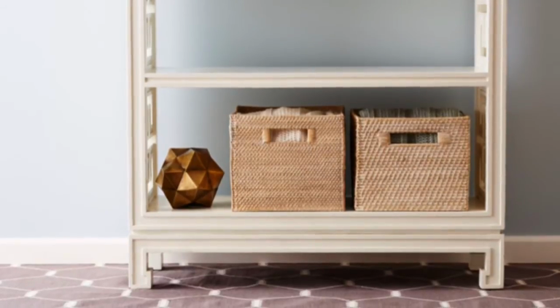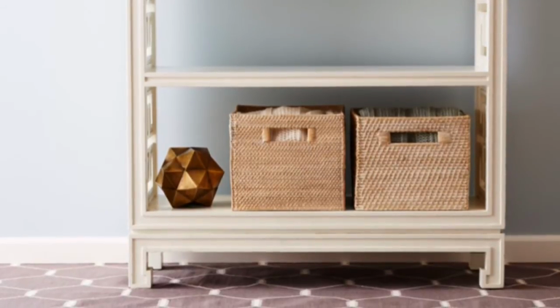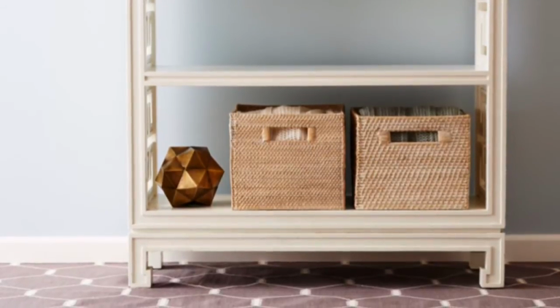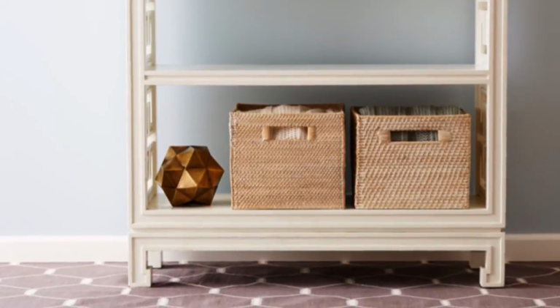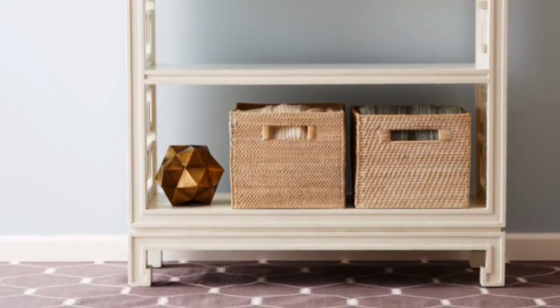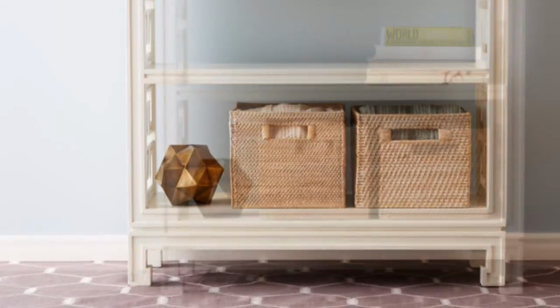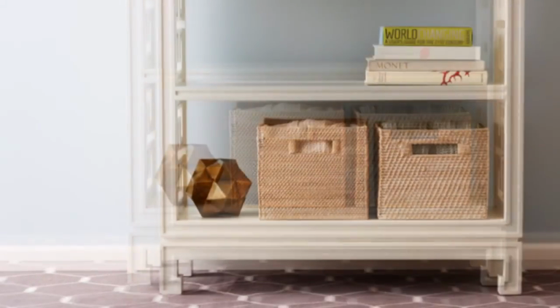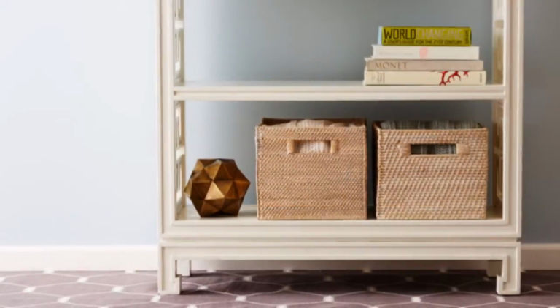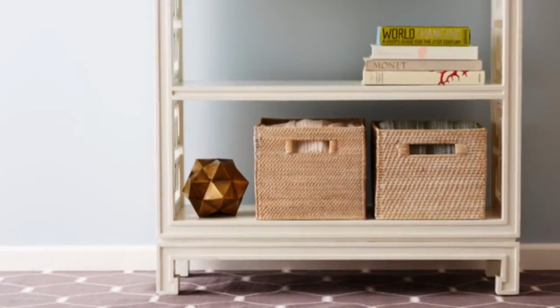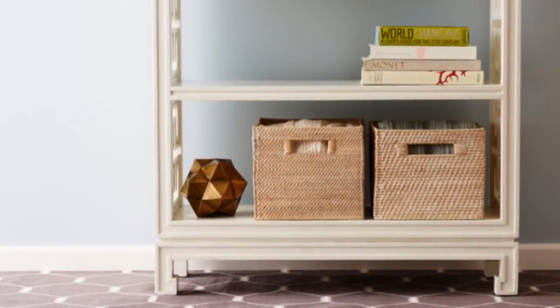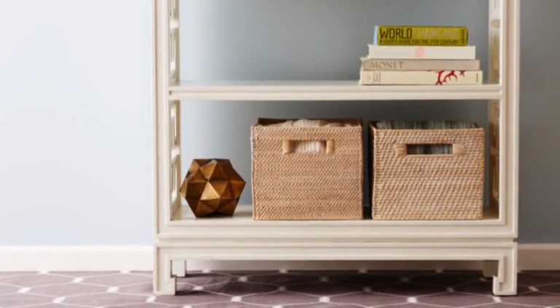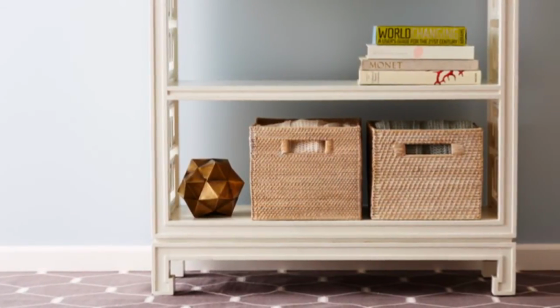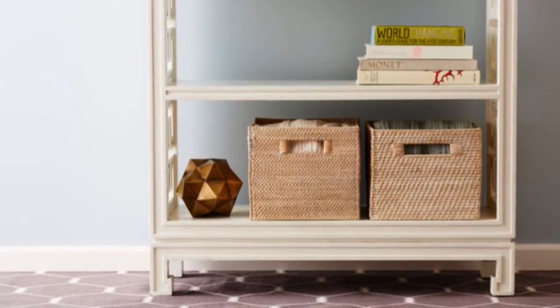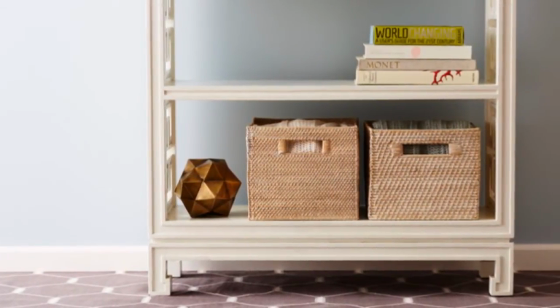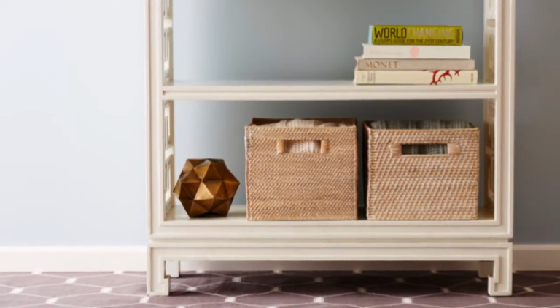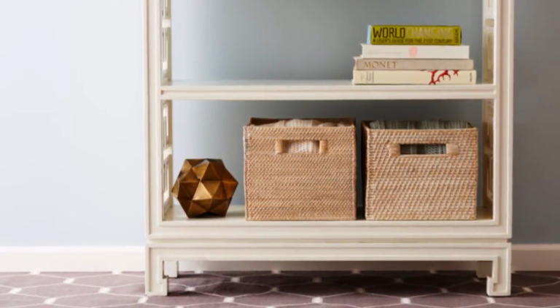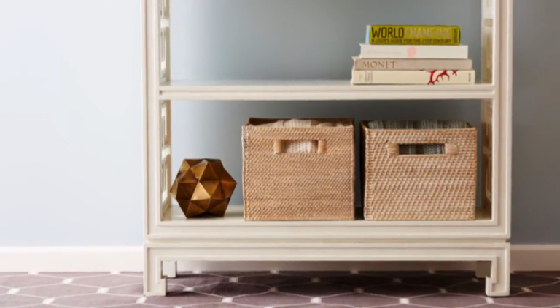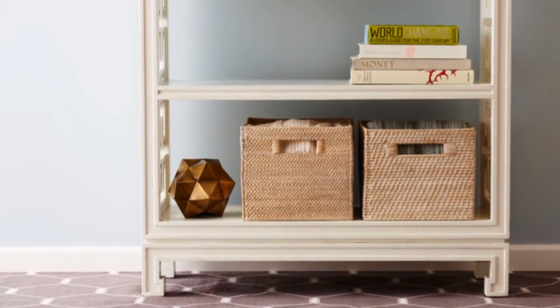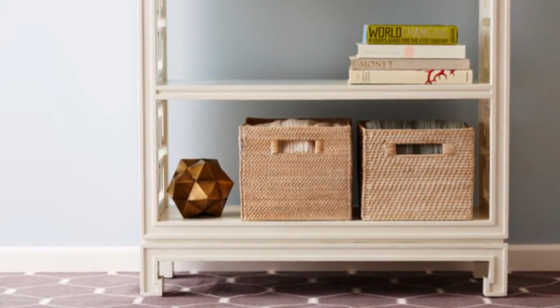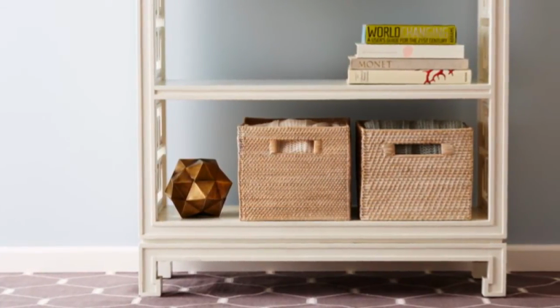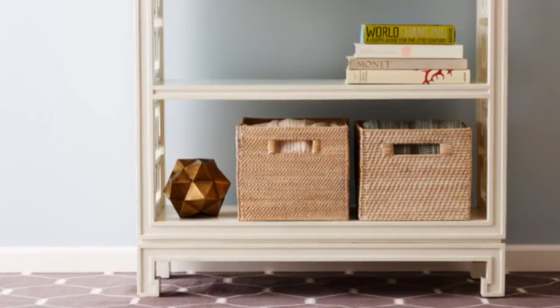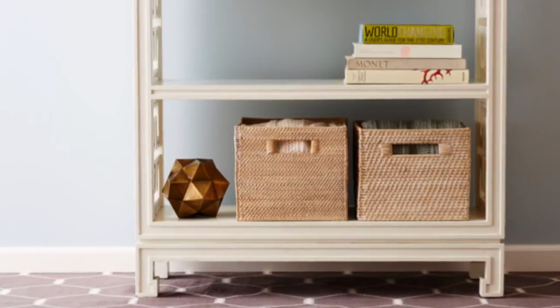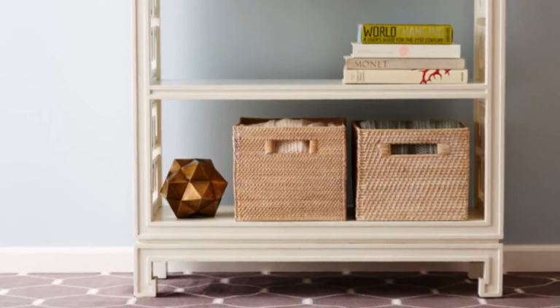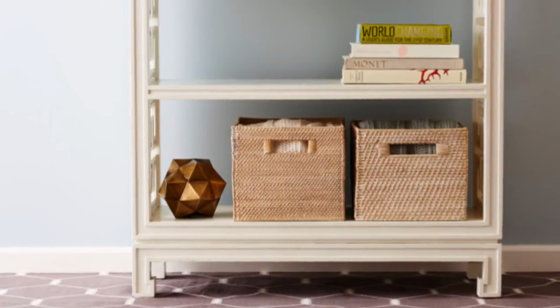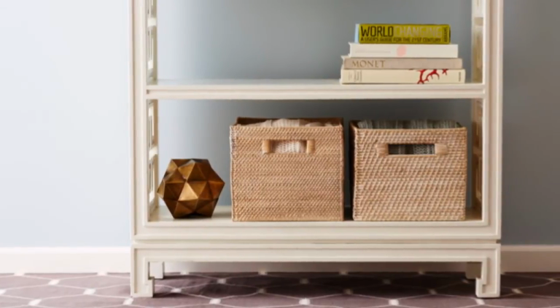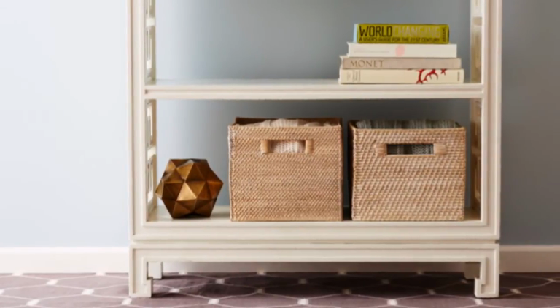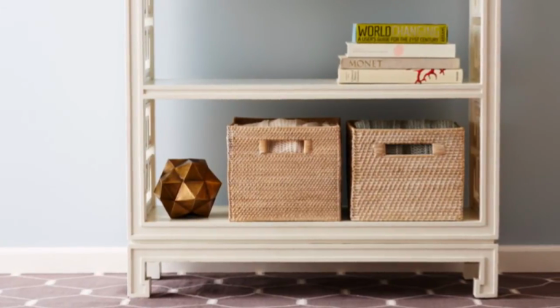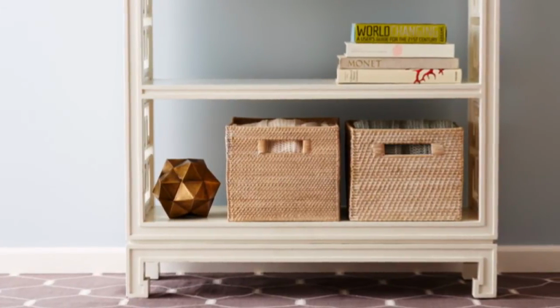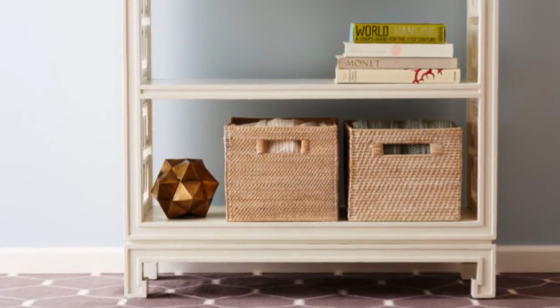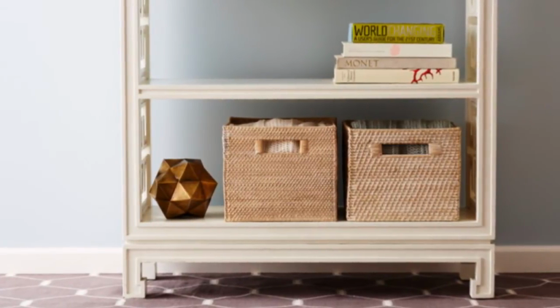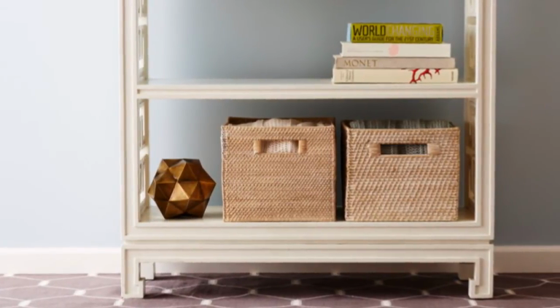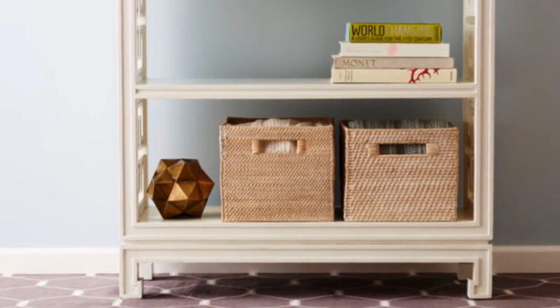Place some books between bookends and pile others on top of each other. Remember to keep spines visible so you can easily find titles.